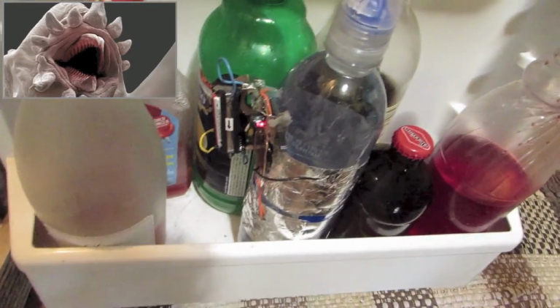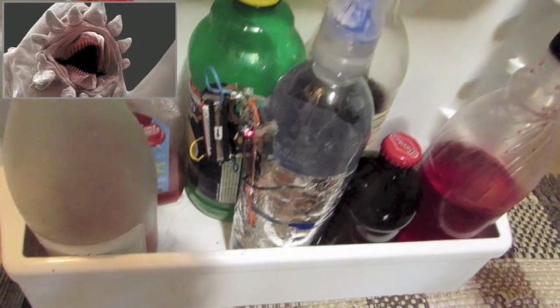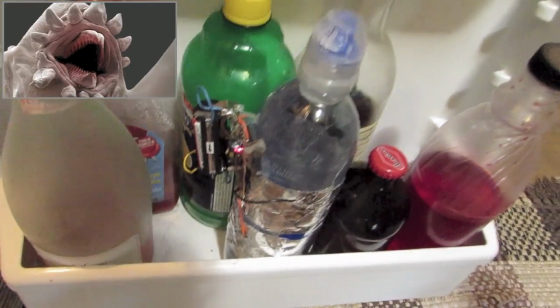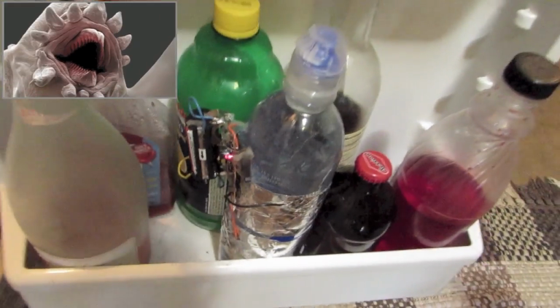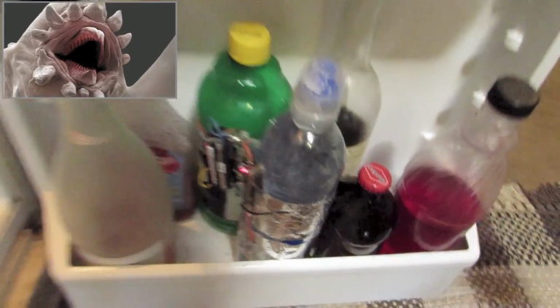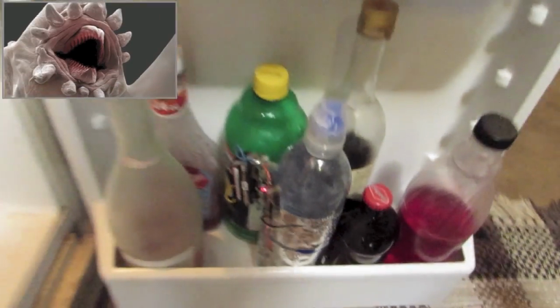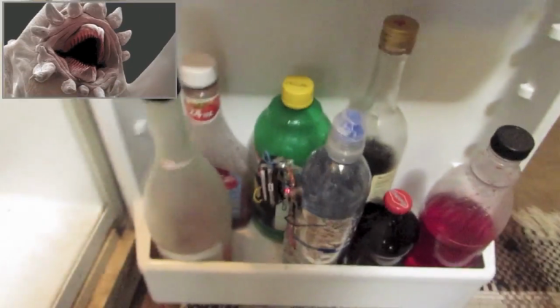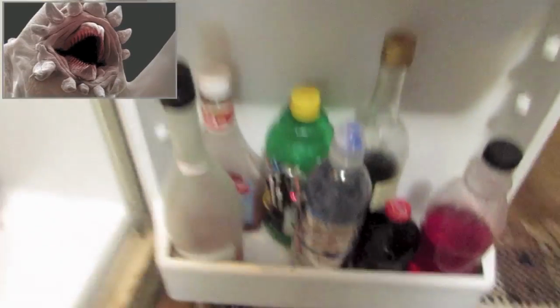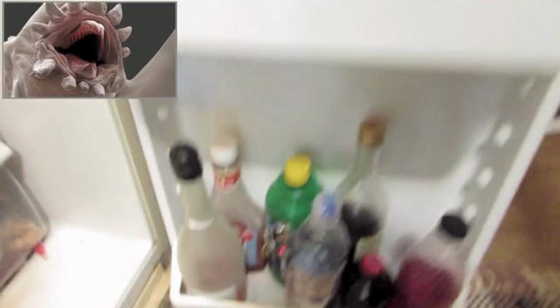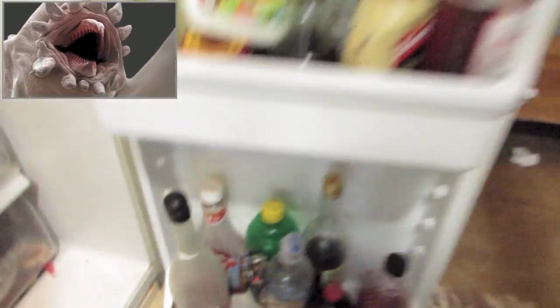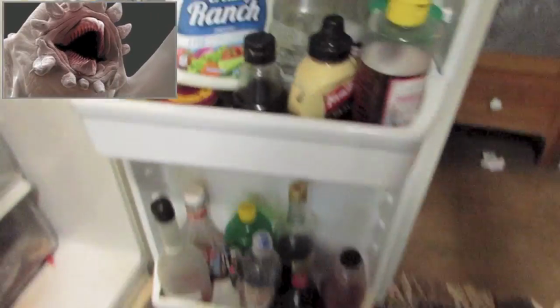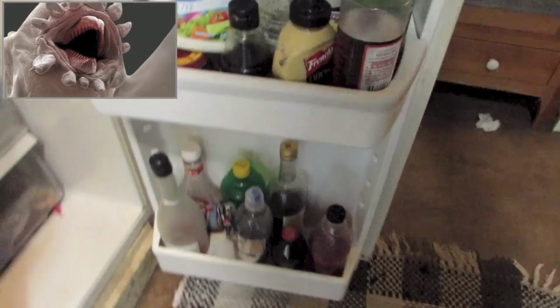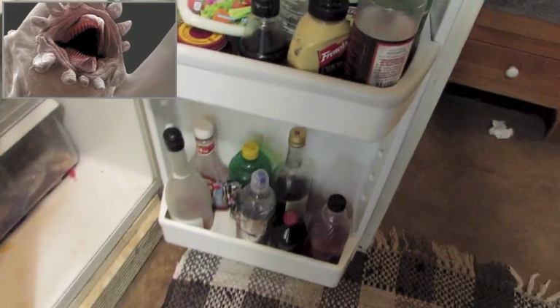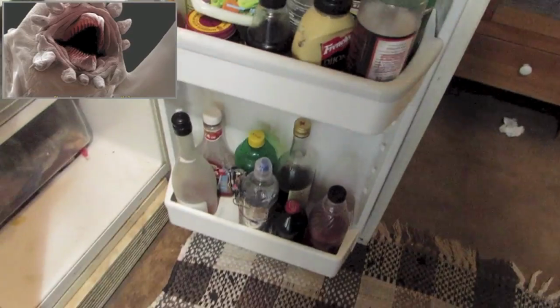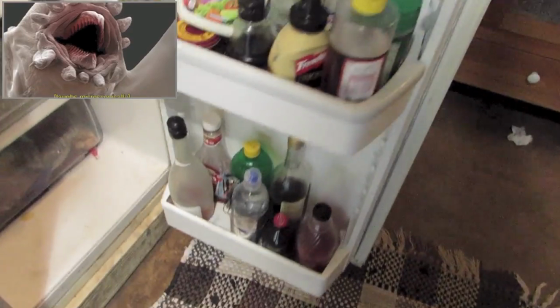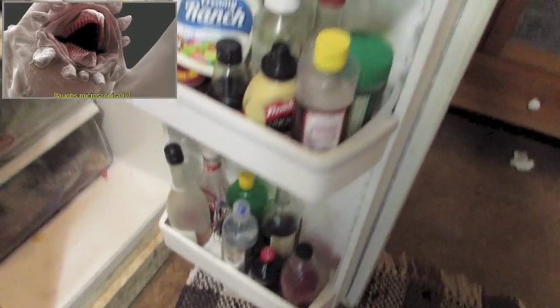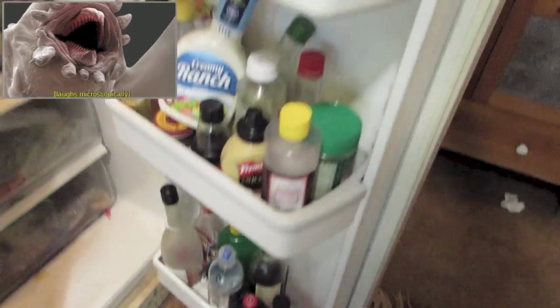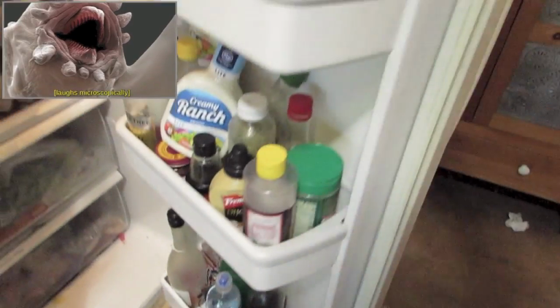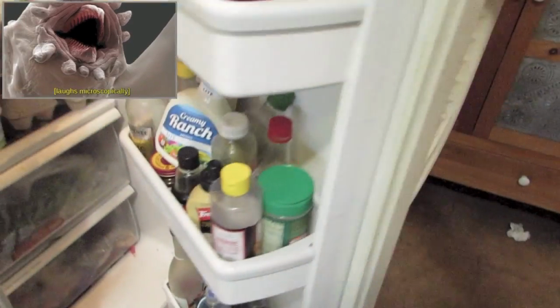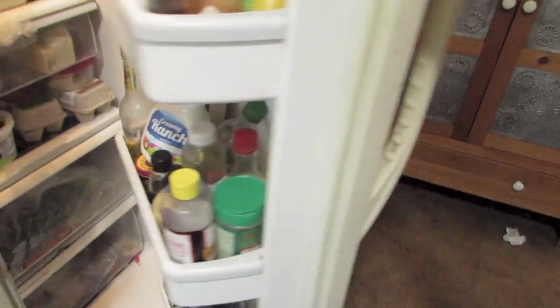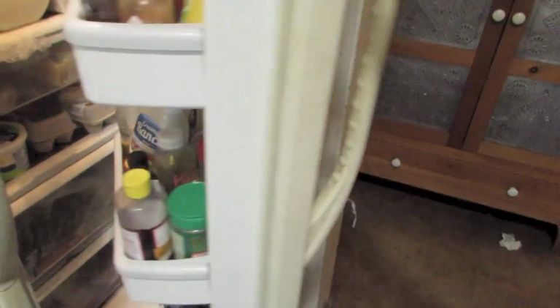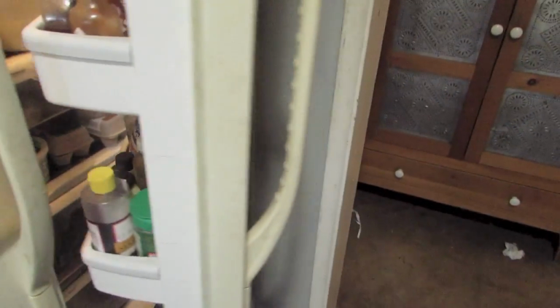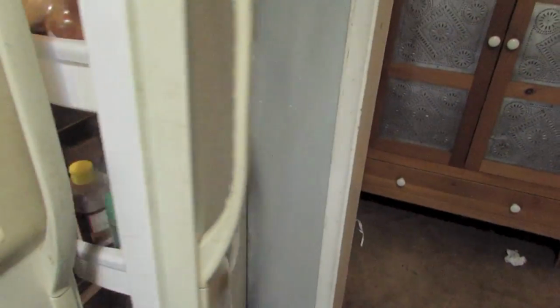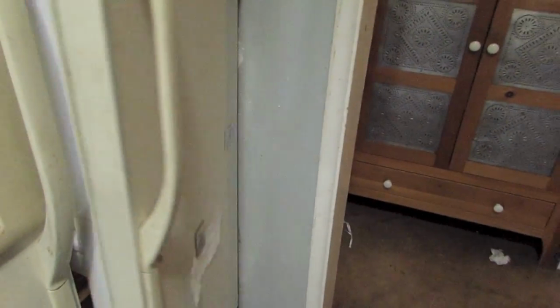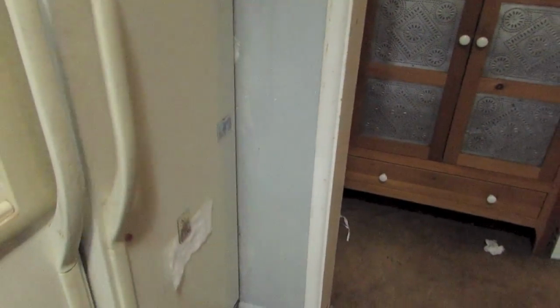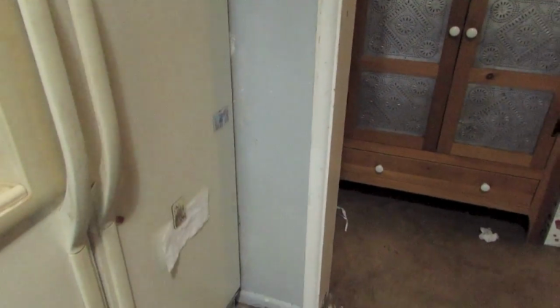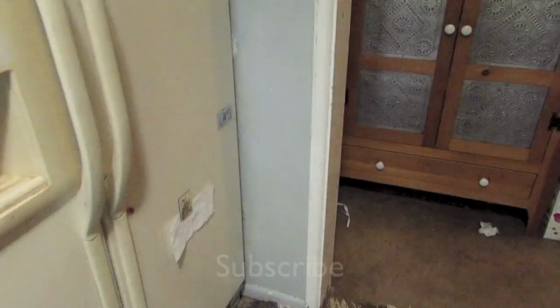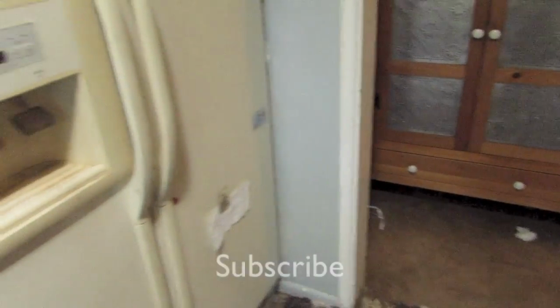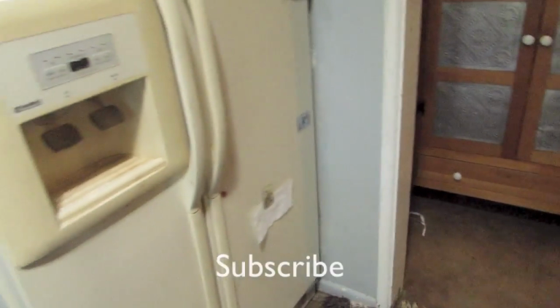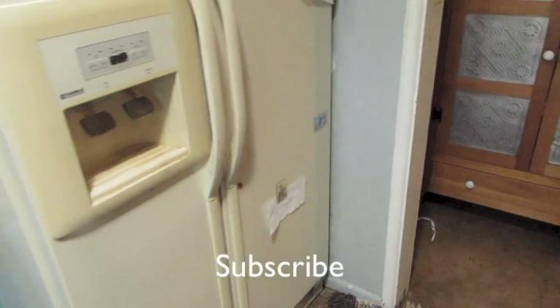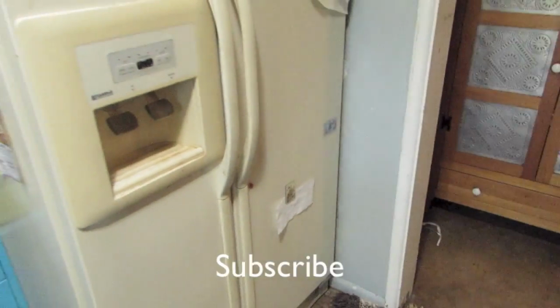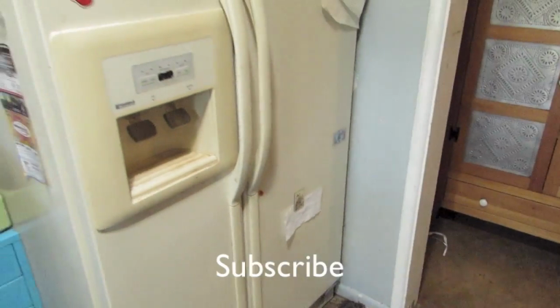And then I'll put it in the fridge and laugh microscopically. Subscribe.